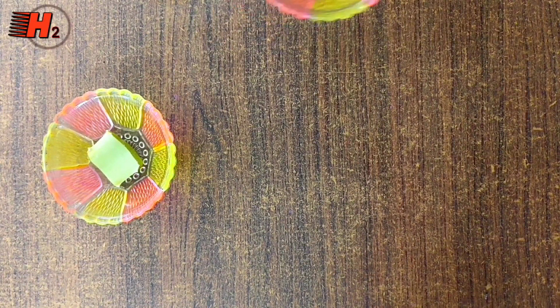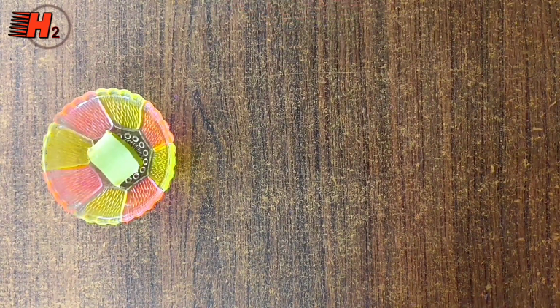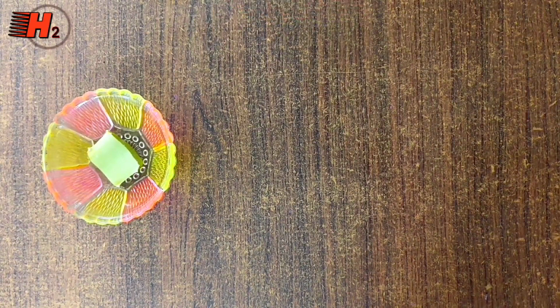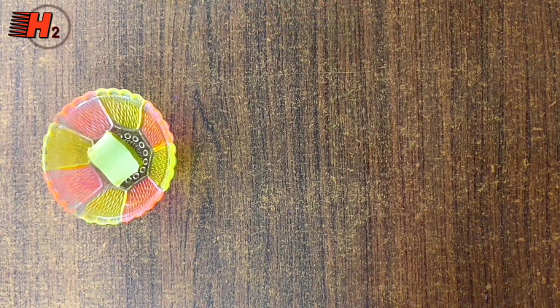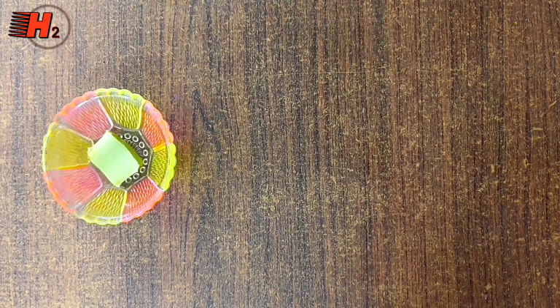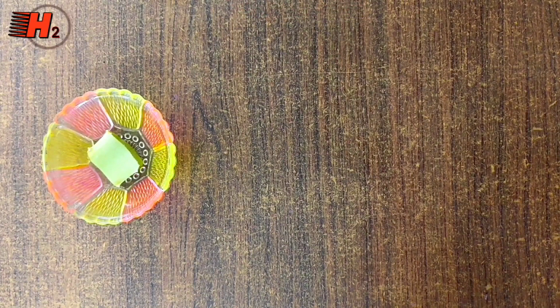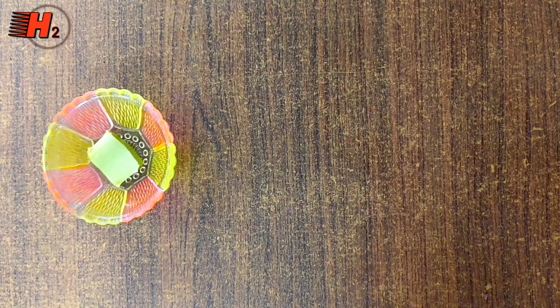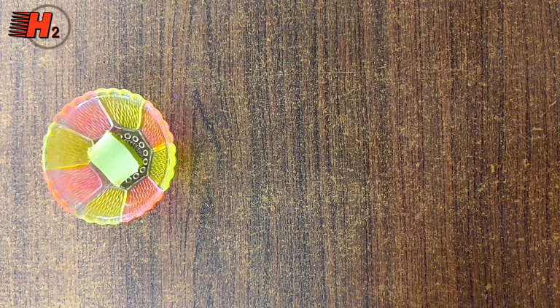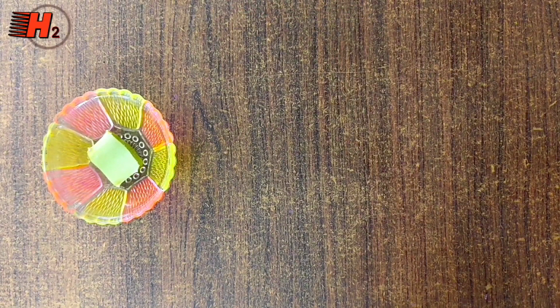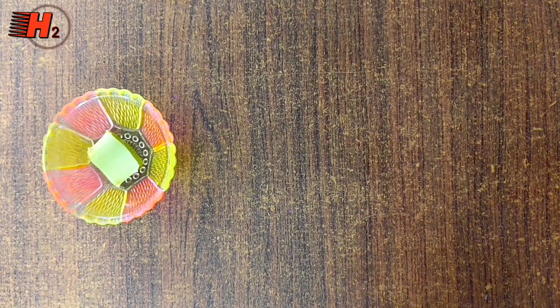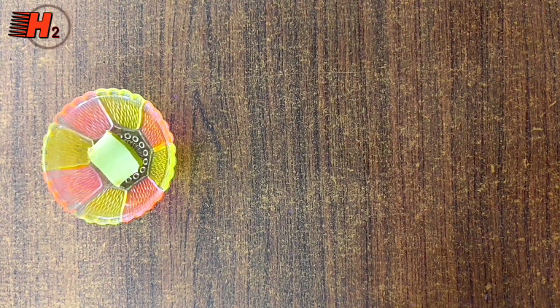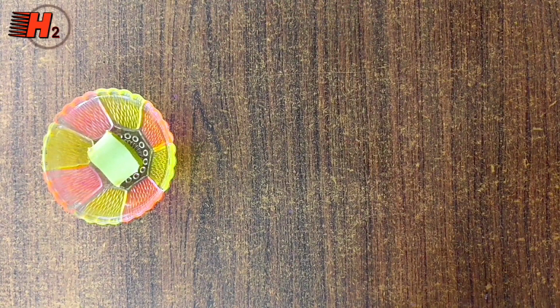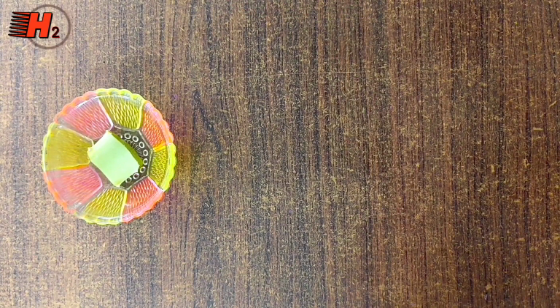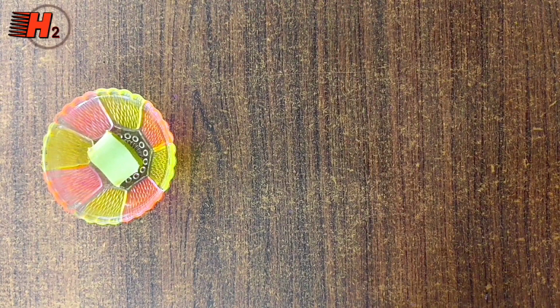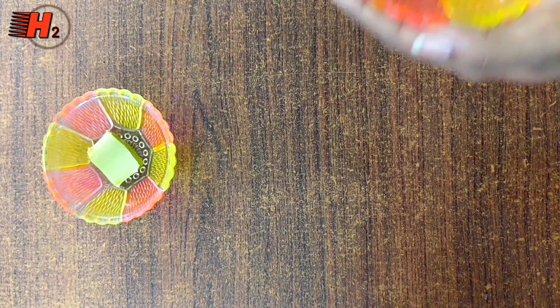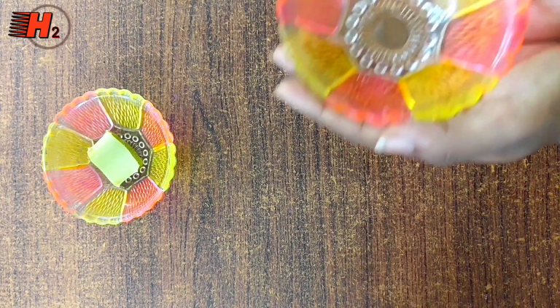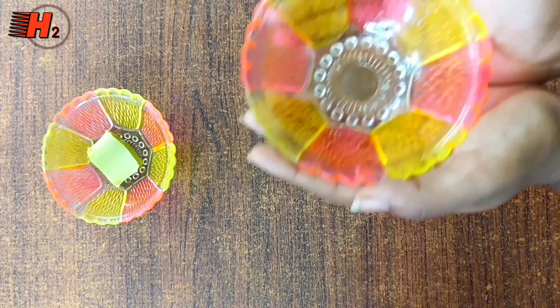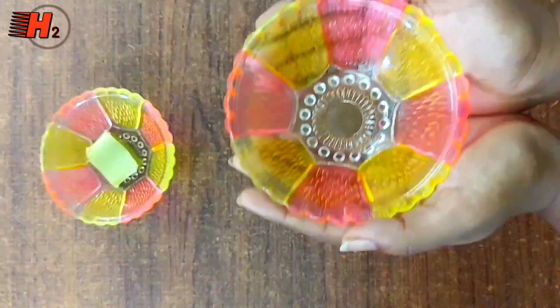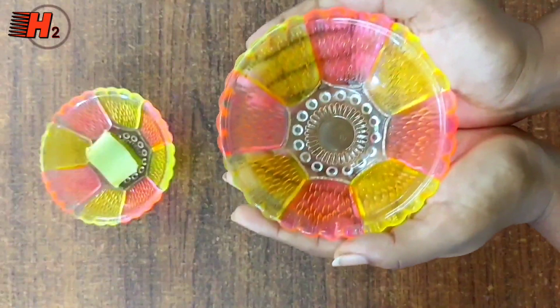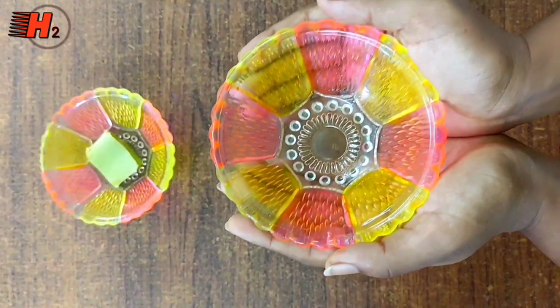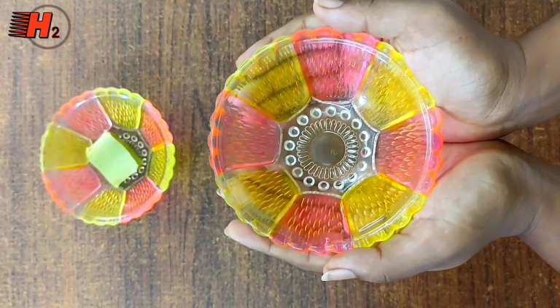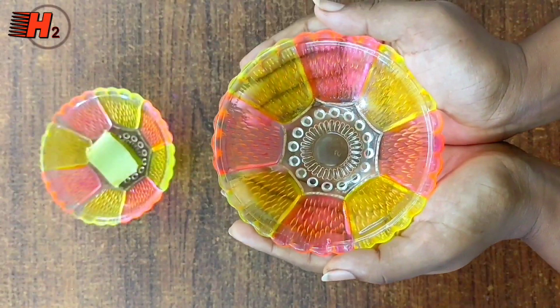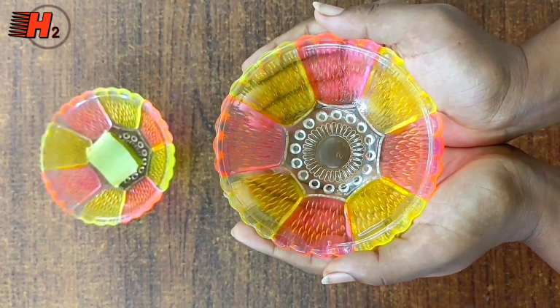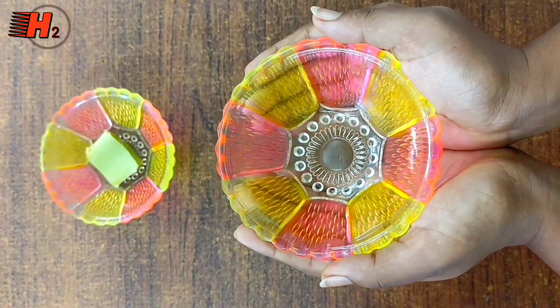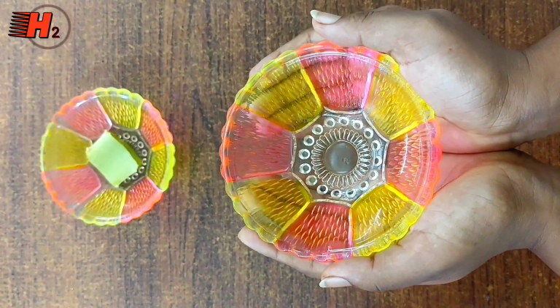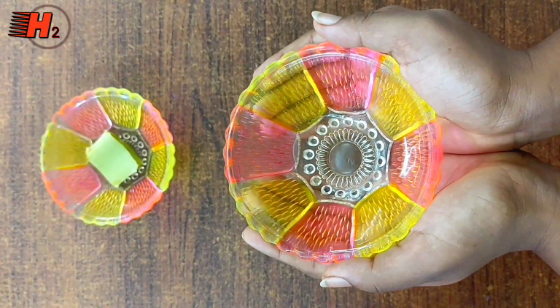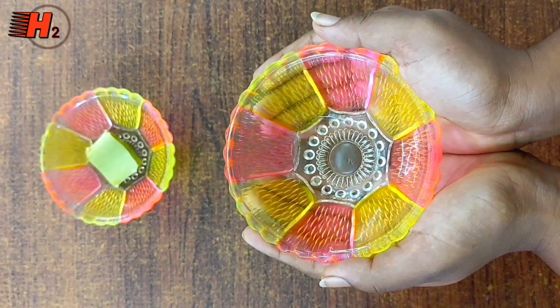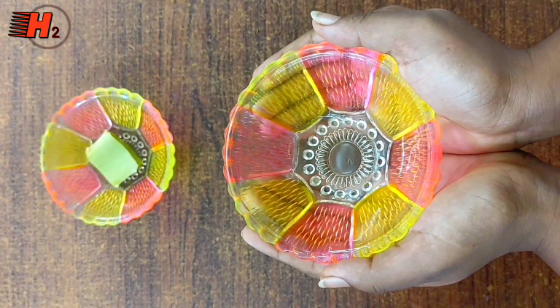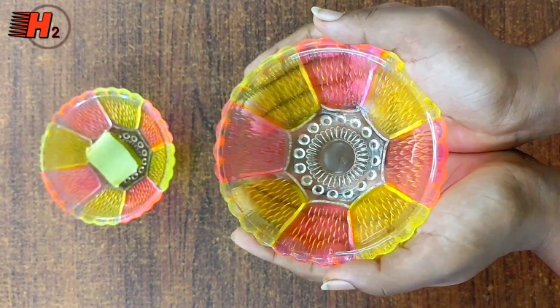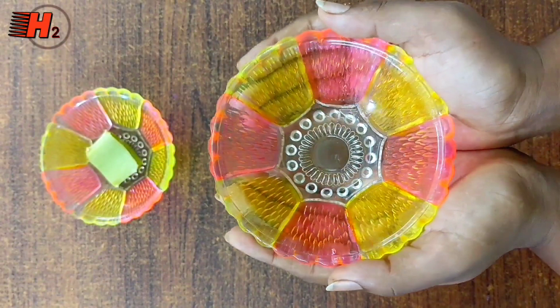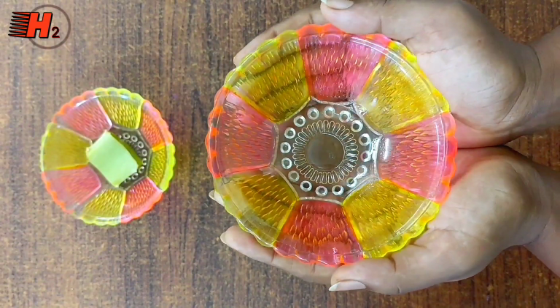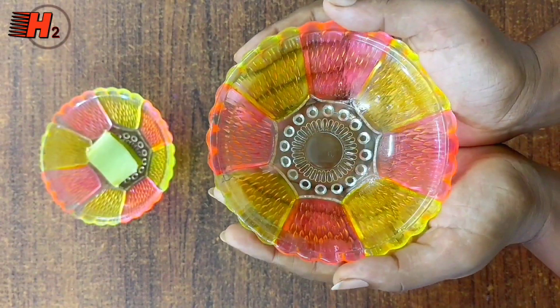So, when you solve the problem, the first one is cleansing. The second one is eye serum.